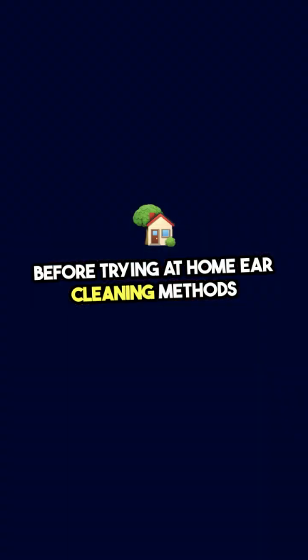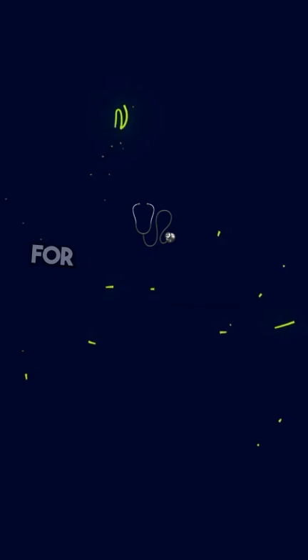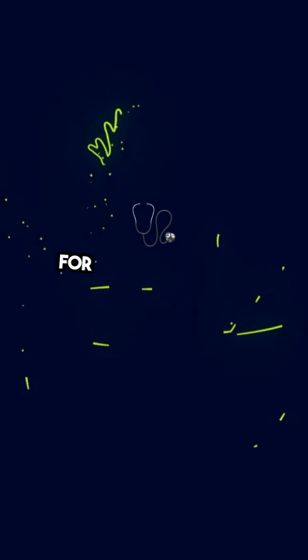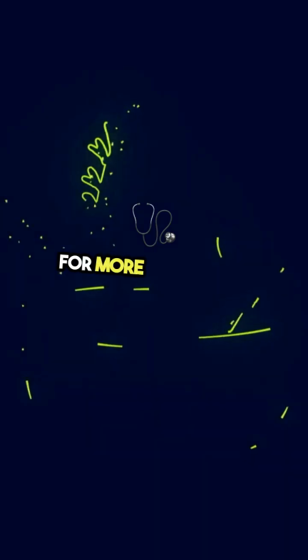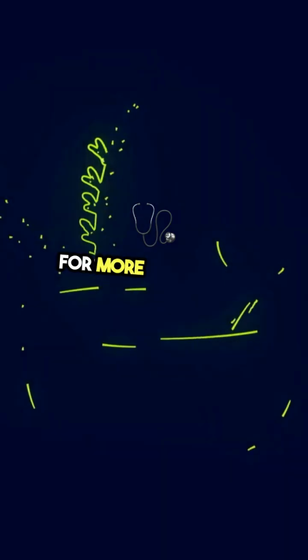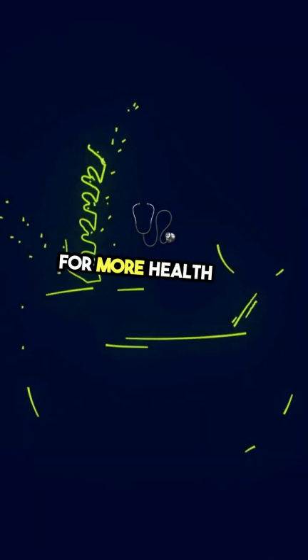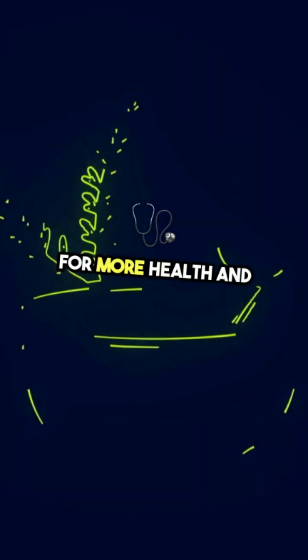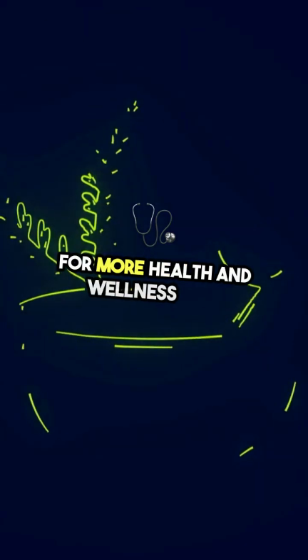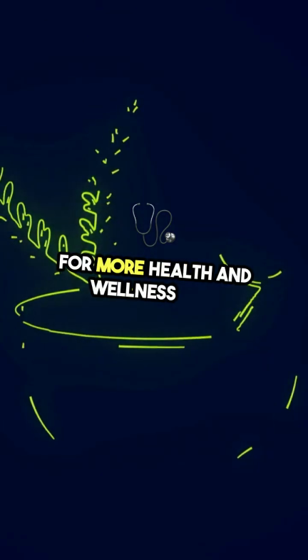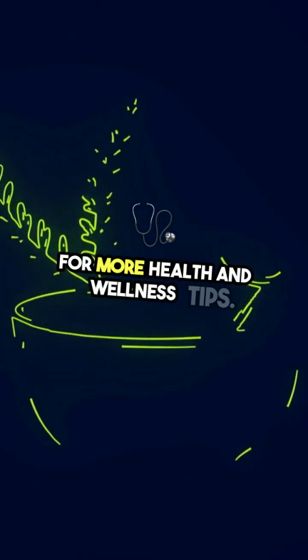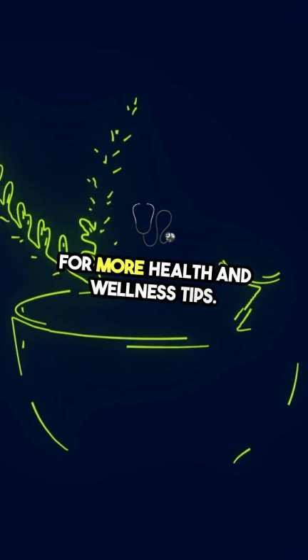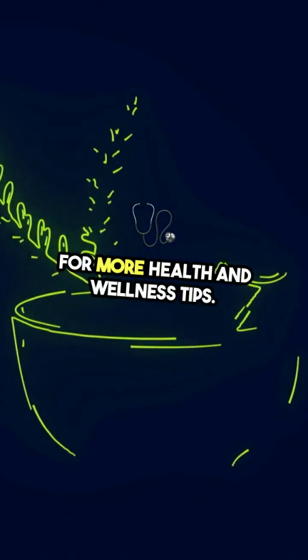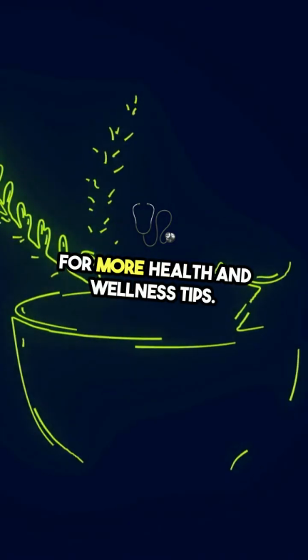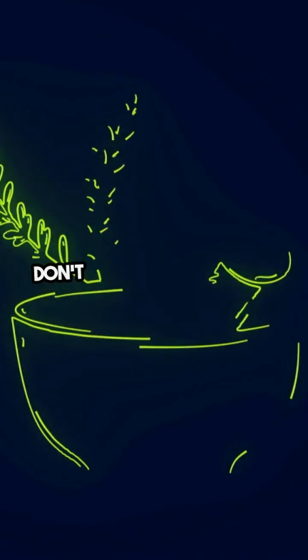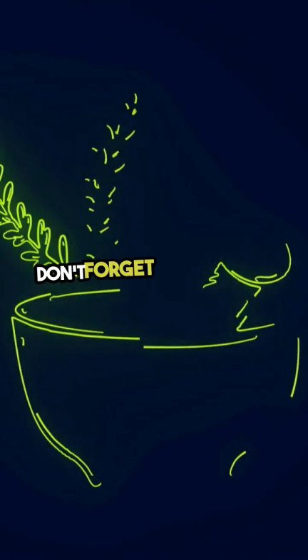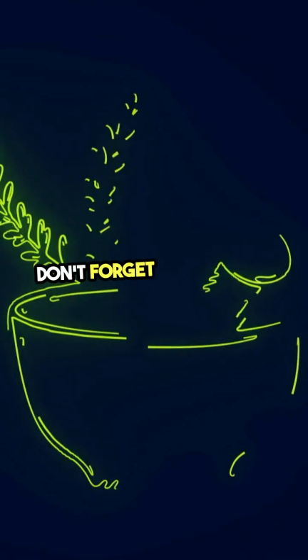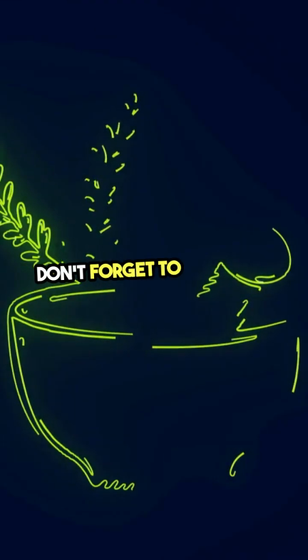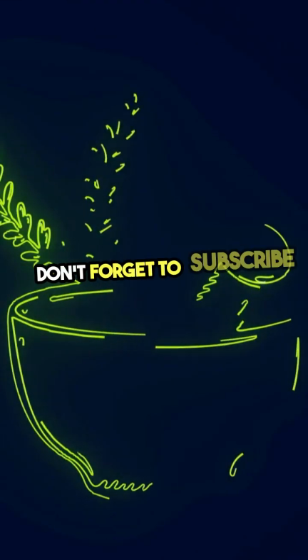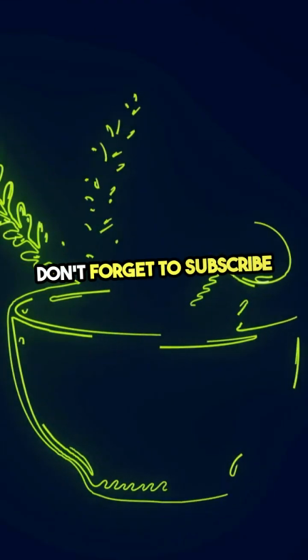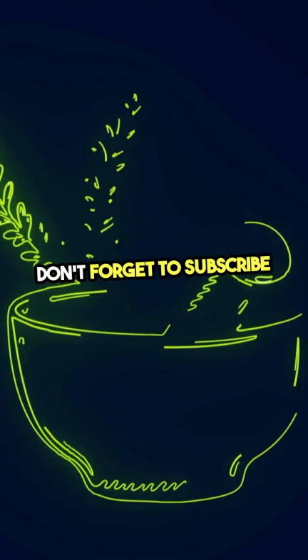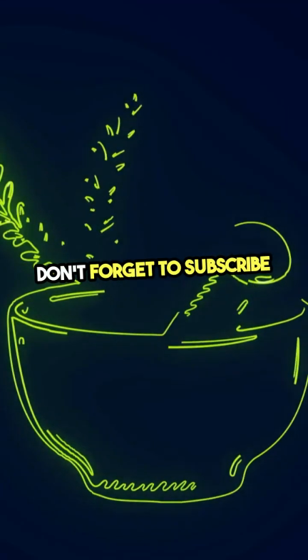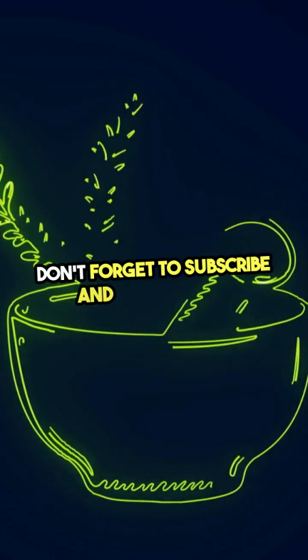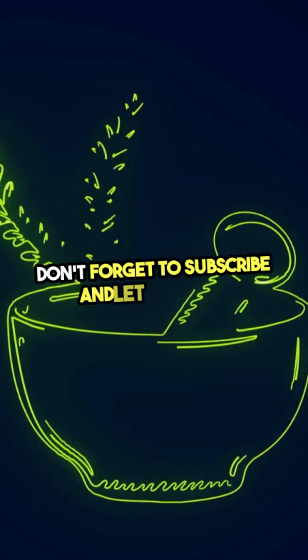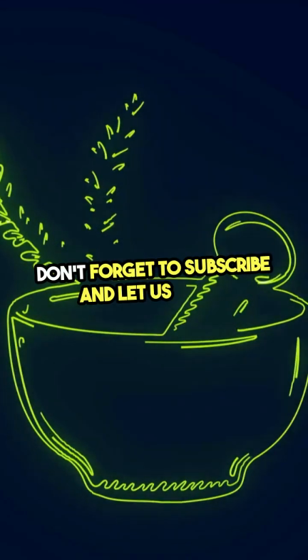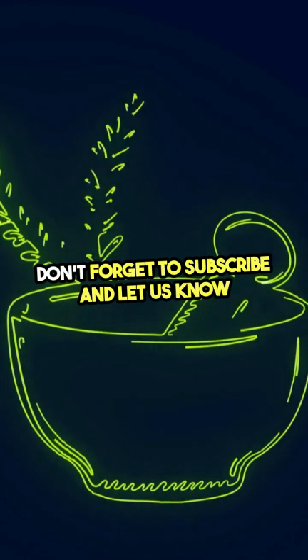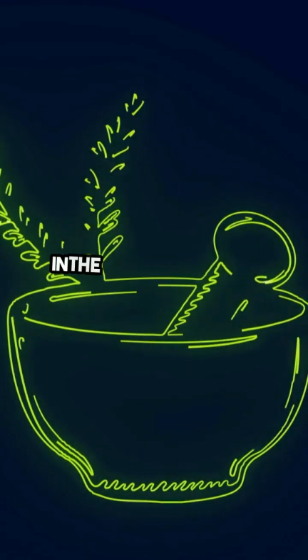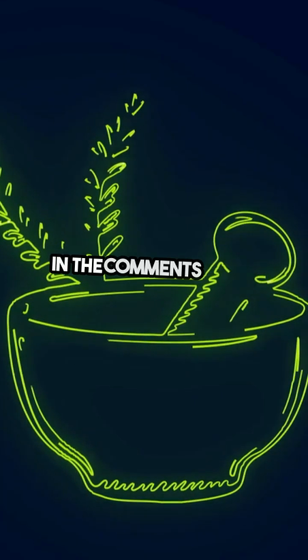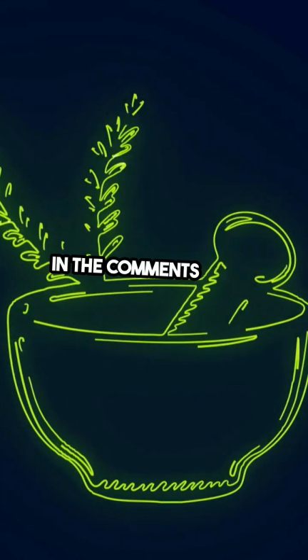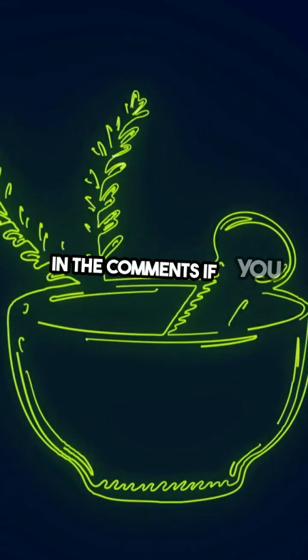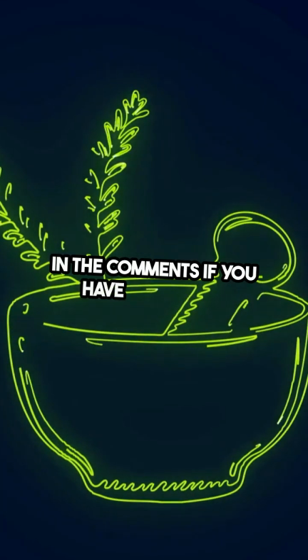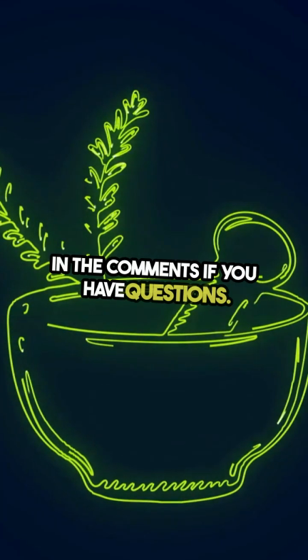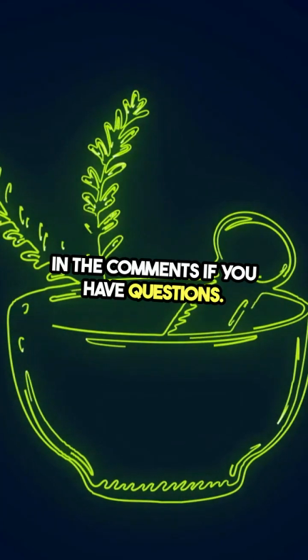For more health and wellness tips, don't forget to subscribe, and let us know in the comments if you have questions.